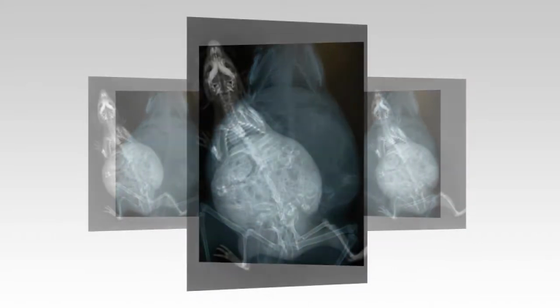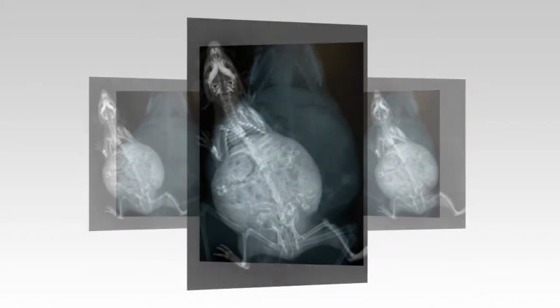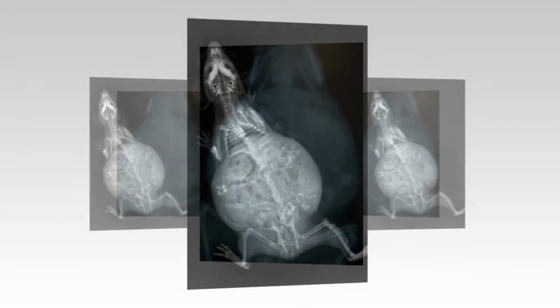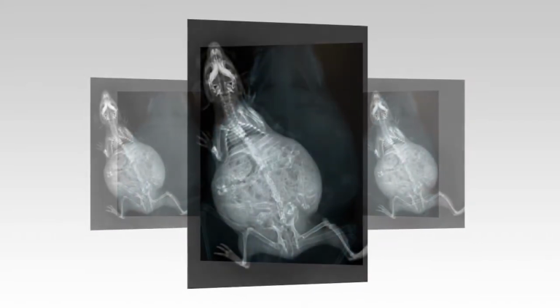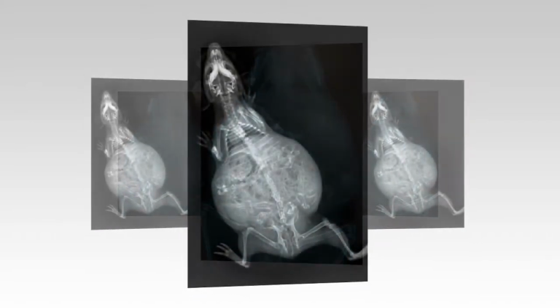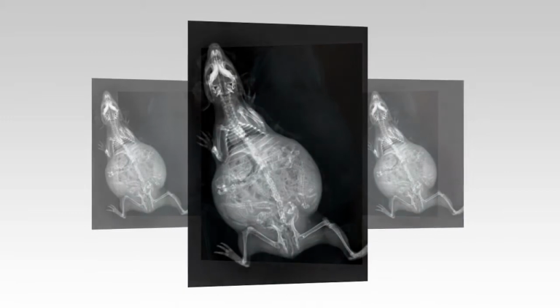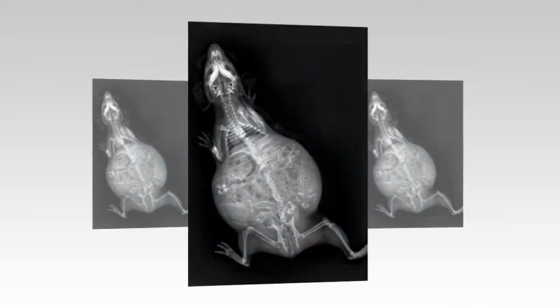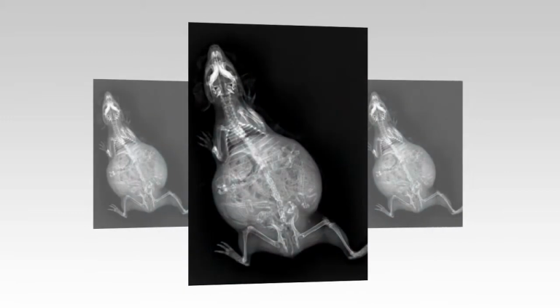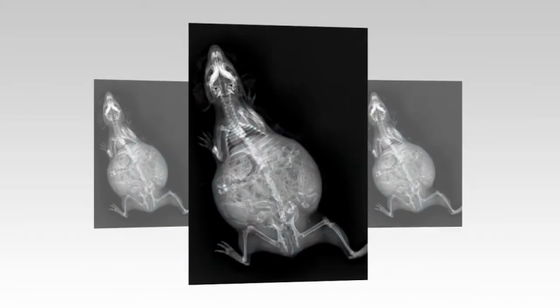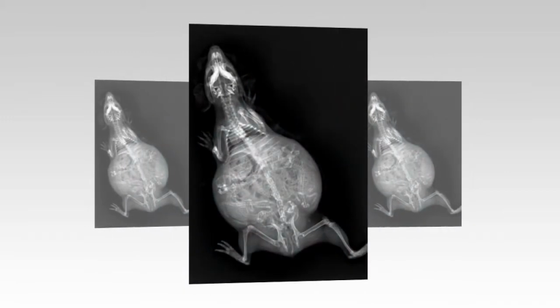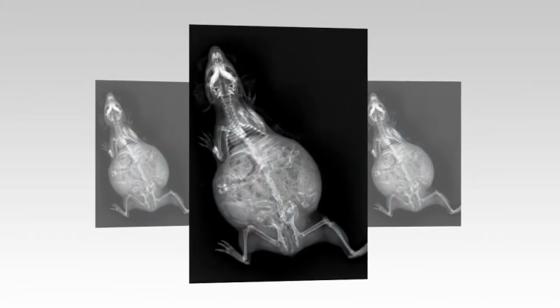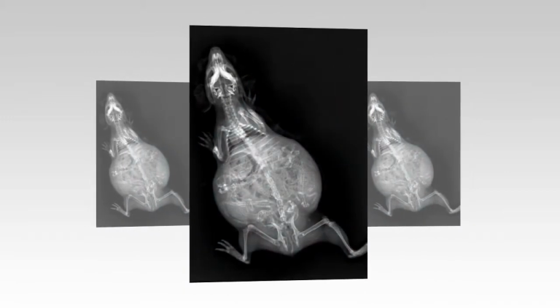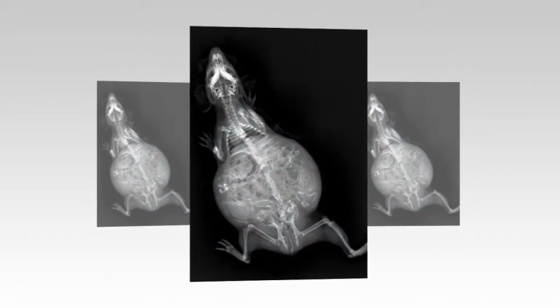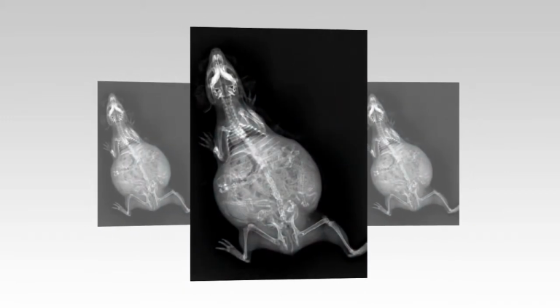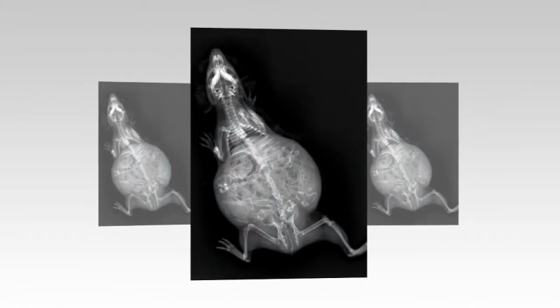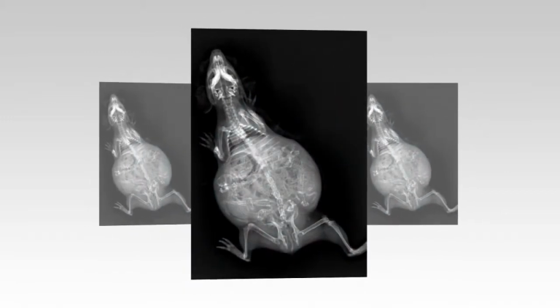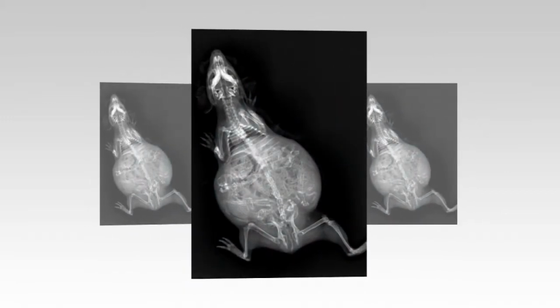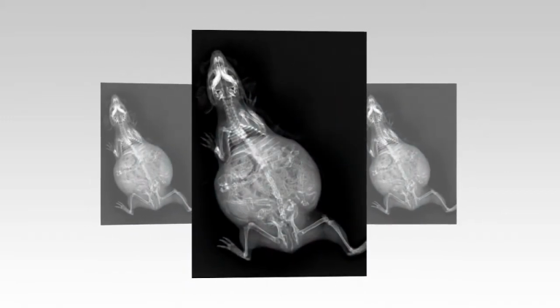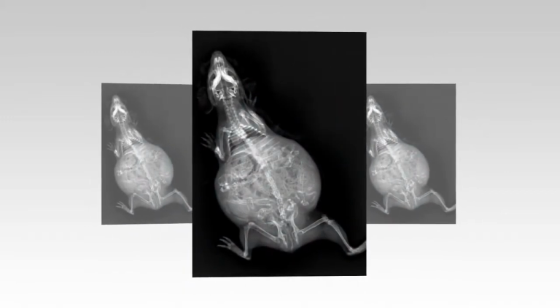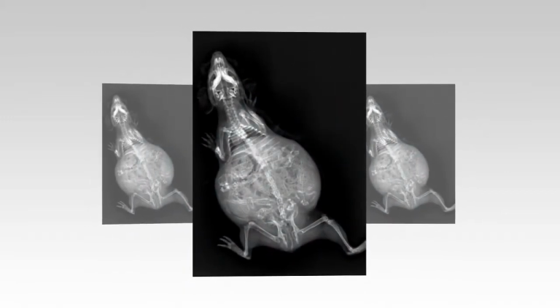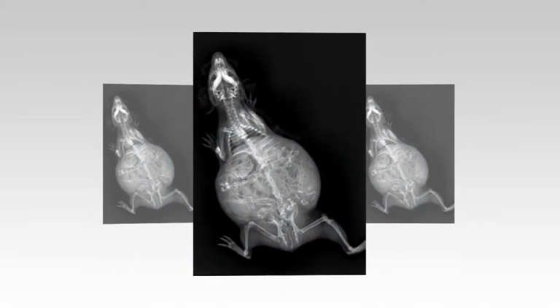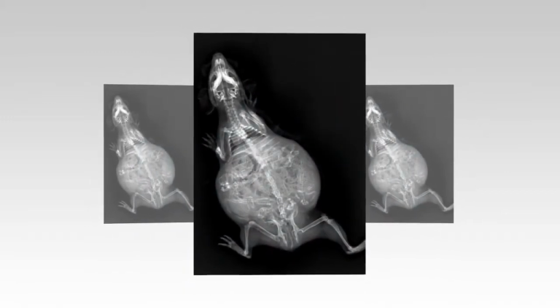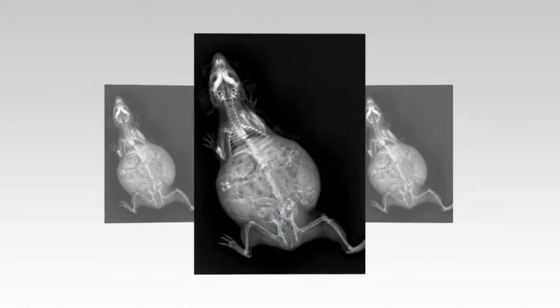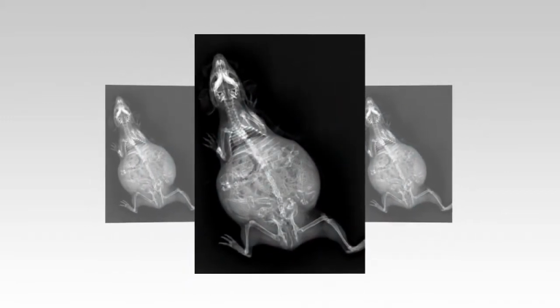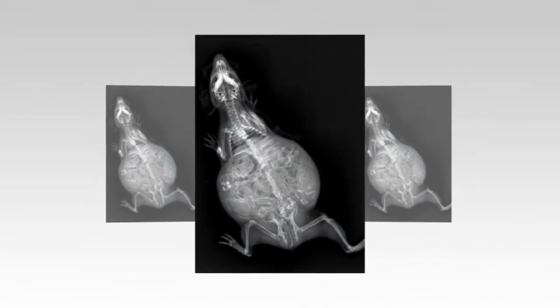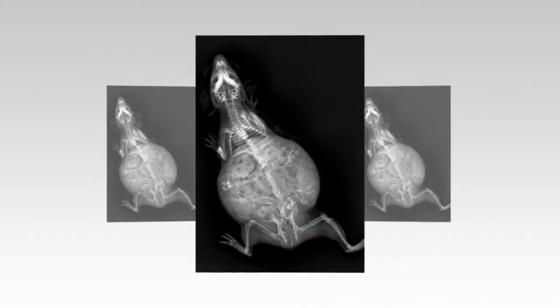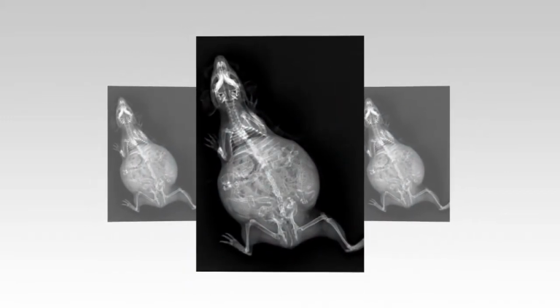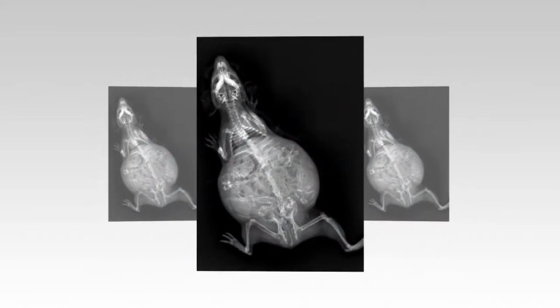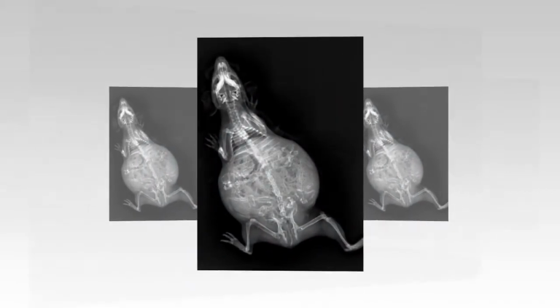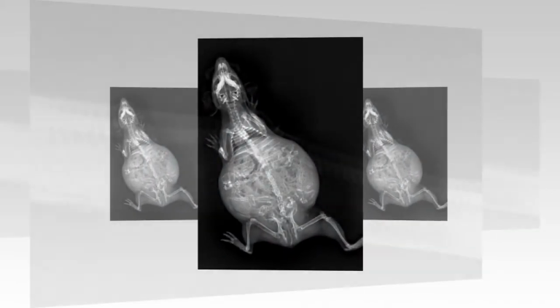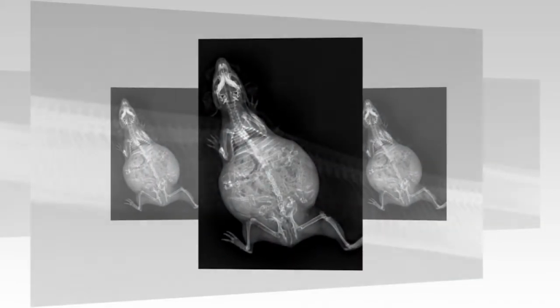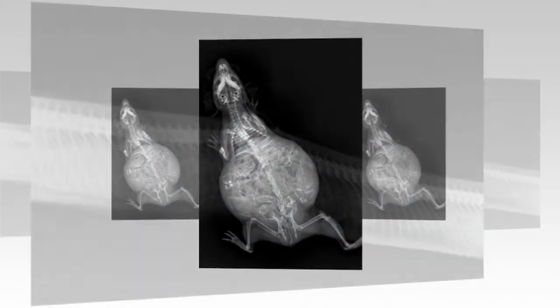Getting big: this guinea pig looks like she will have her hands full with multiple pups.